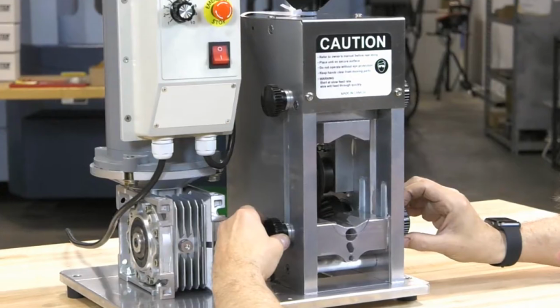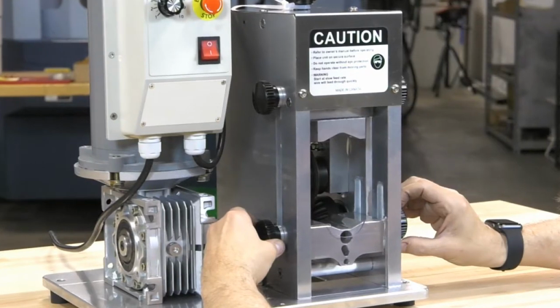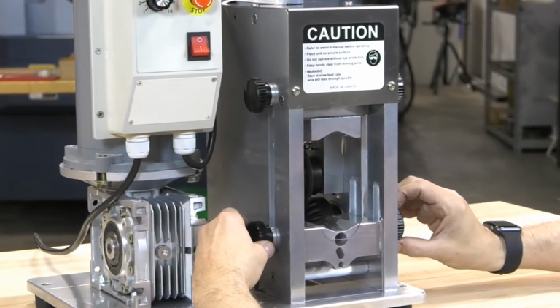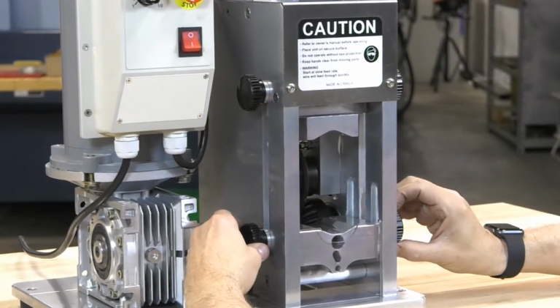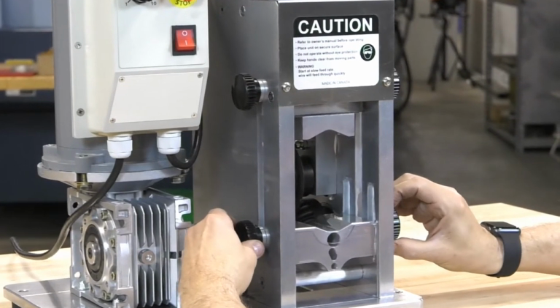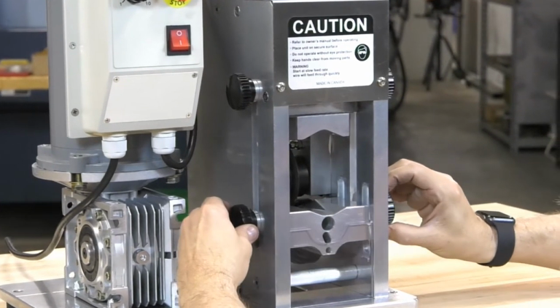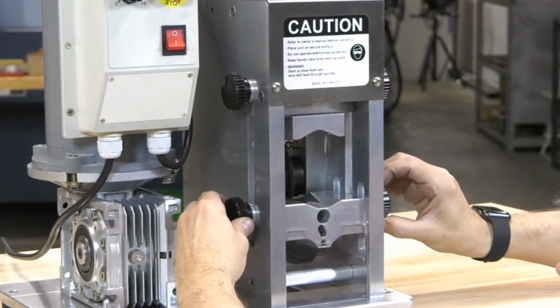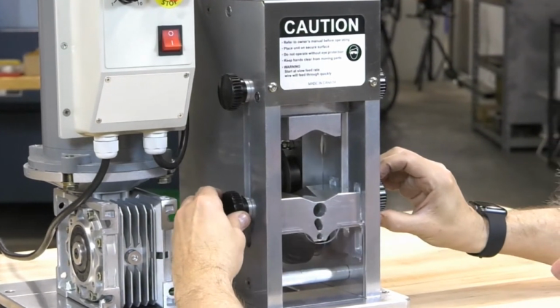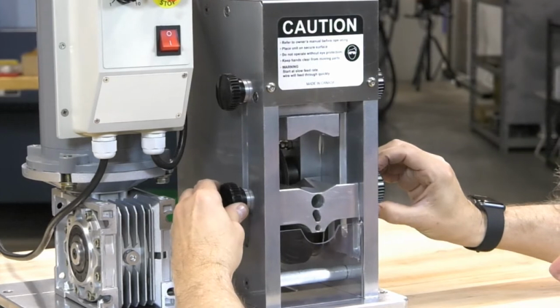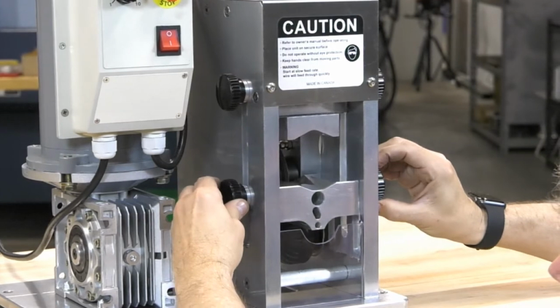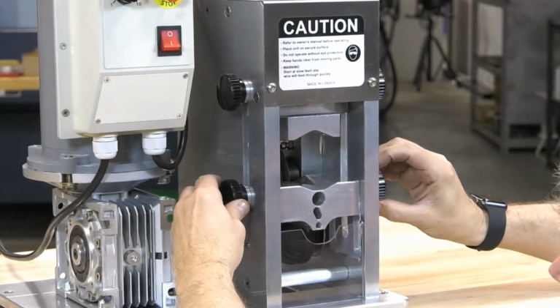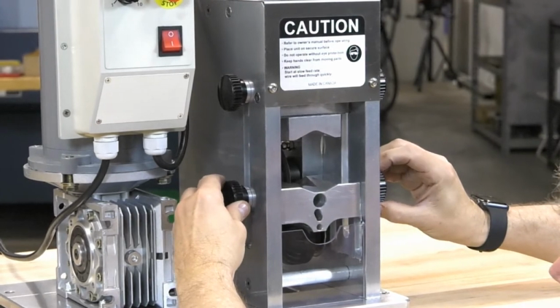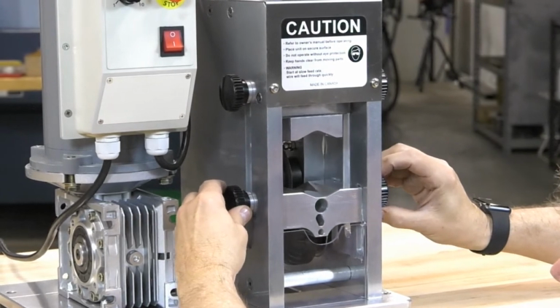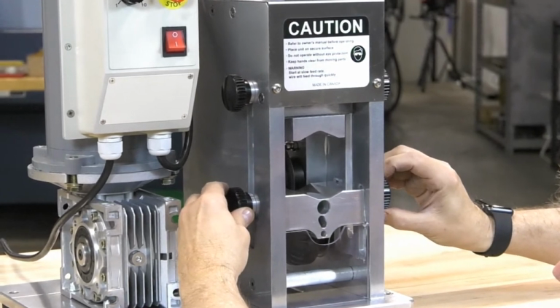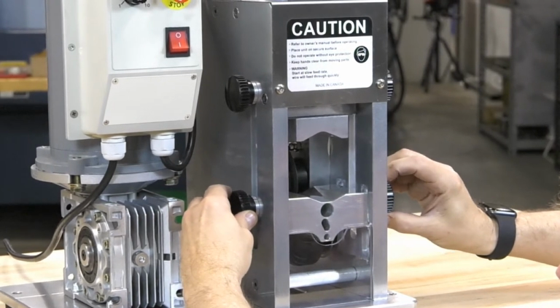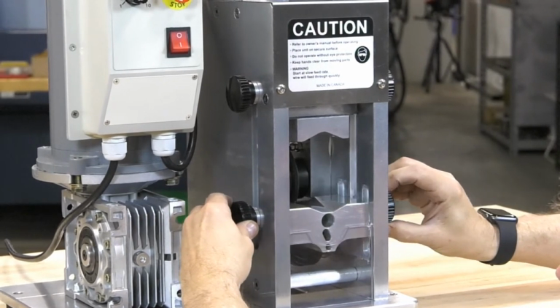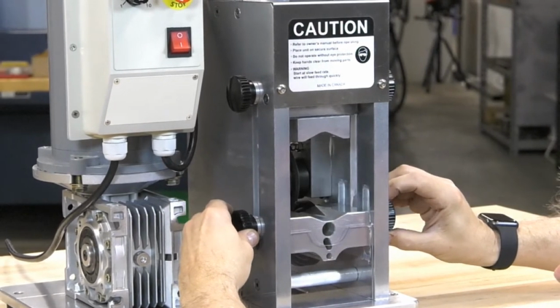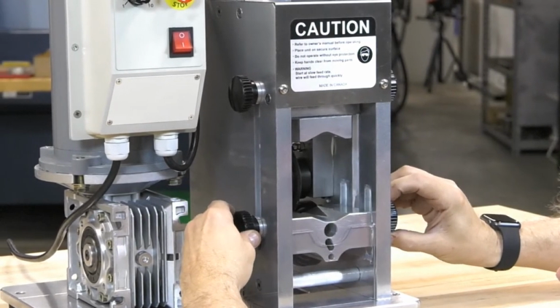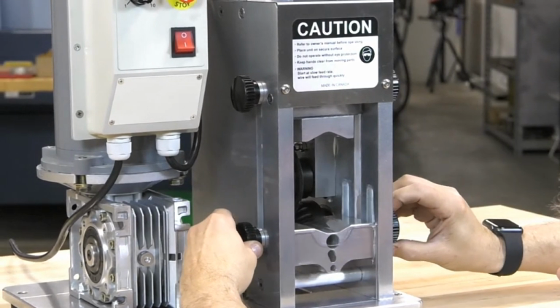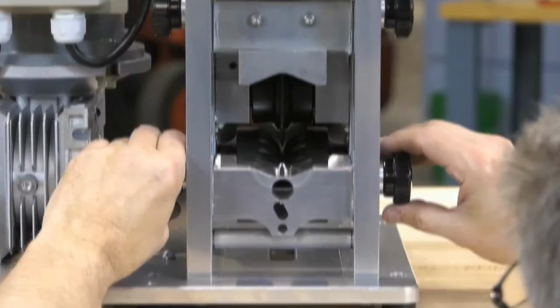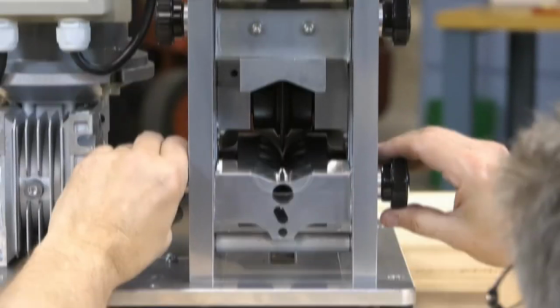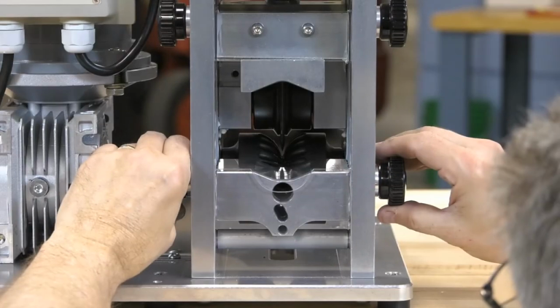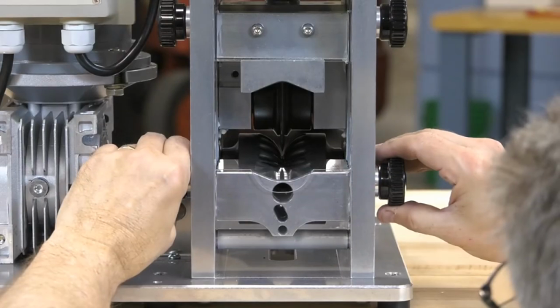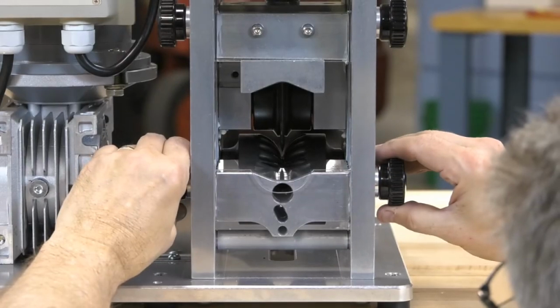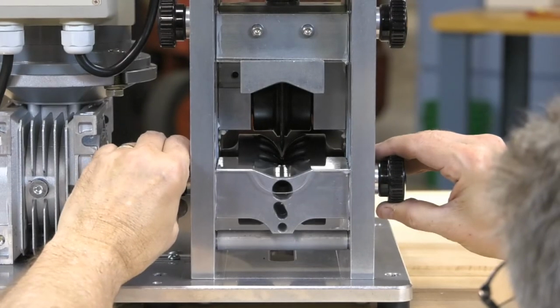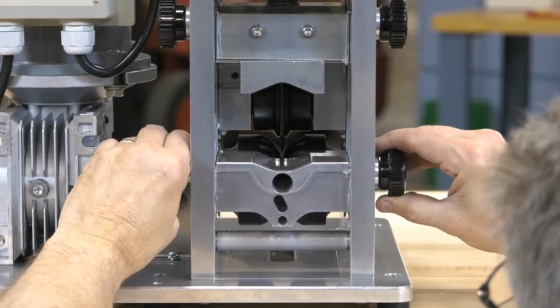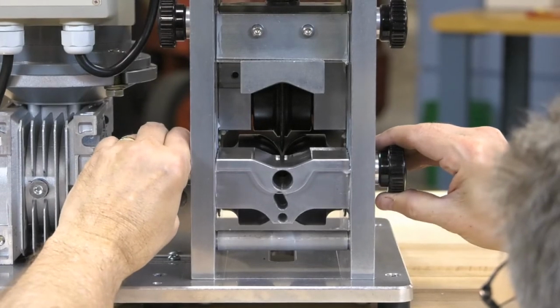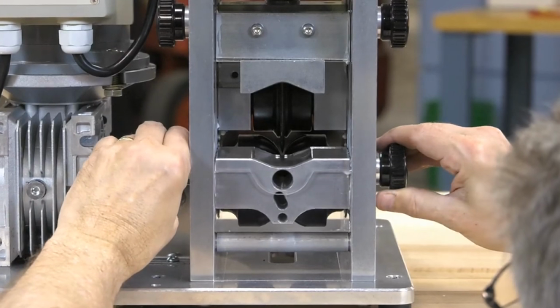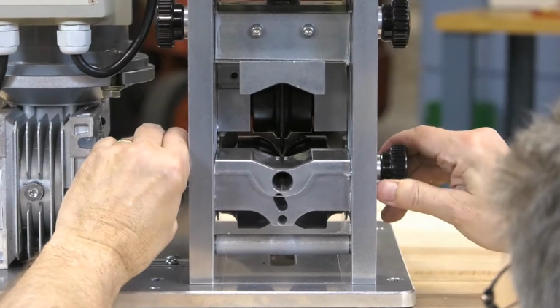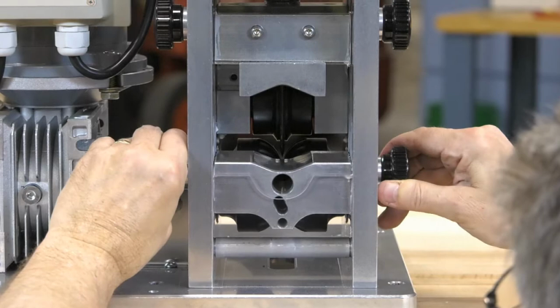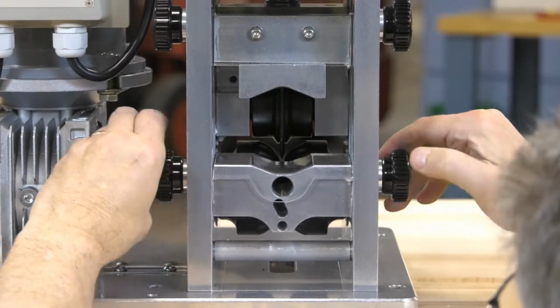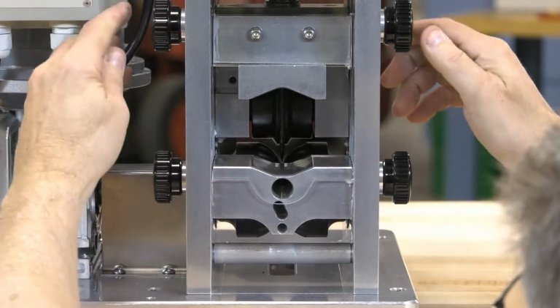A double slider feed mechanism simplifies adjusting for different wire sizes and cuts down on overall stripping time.